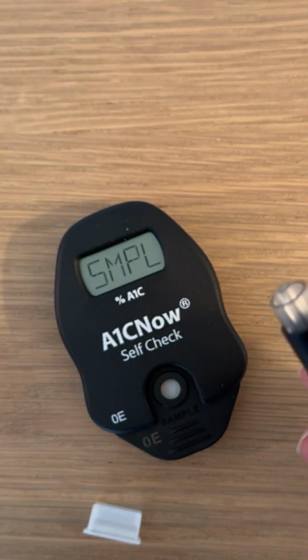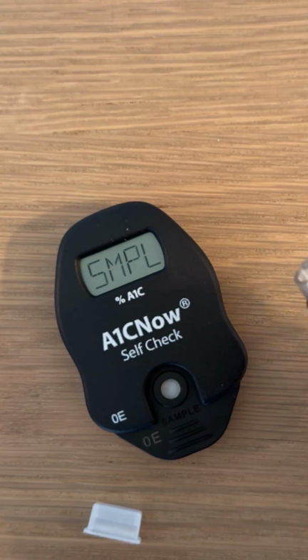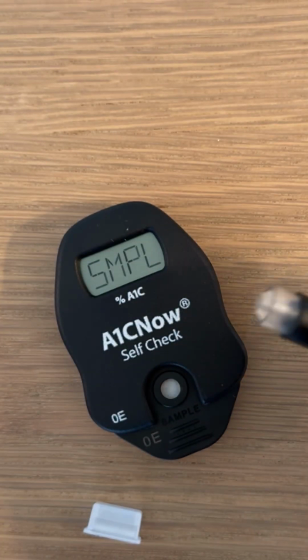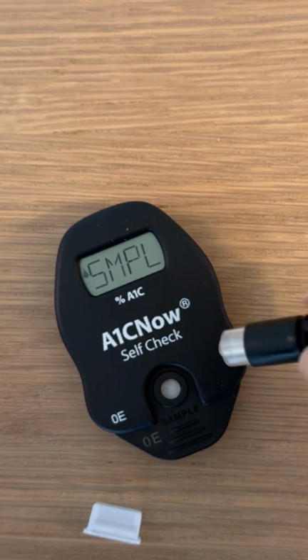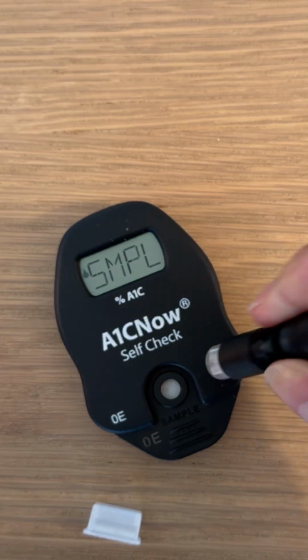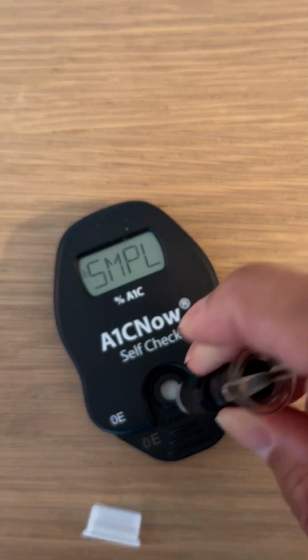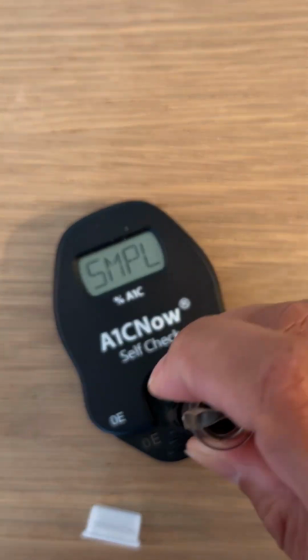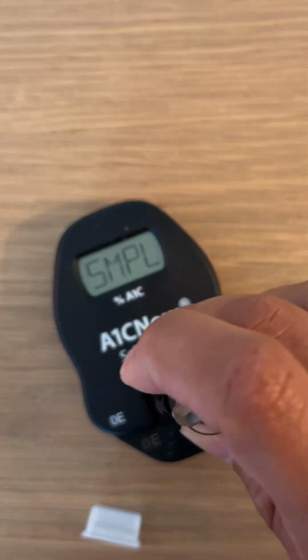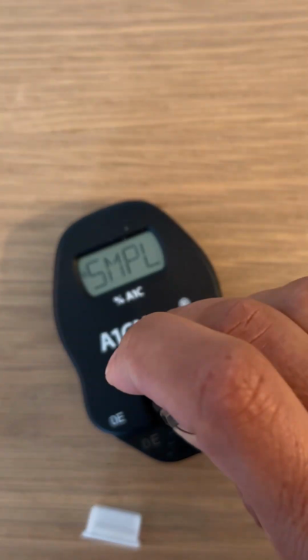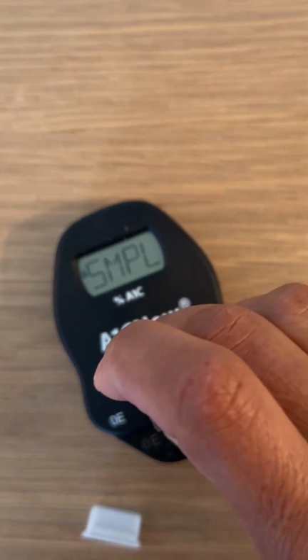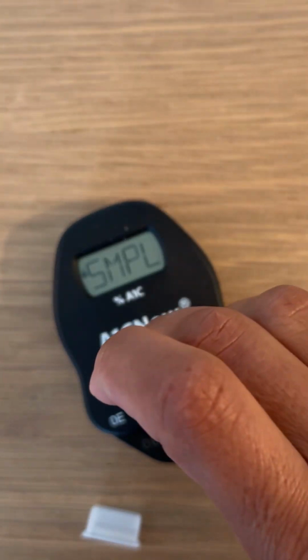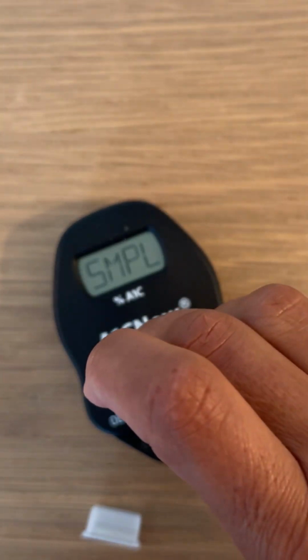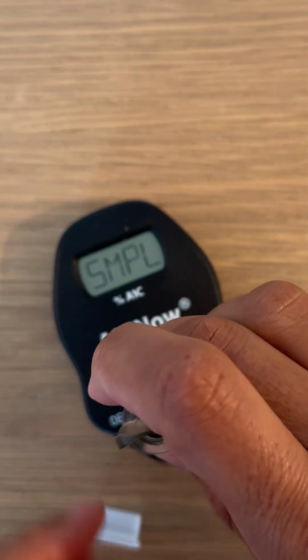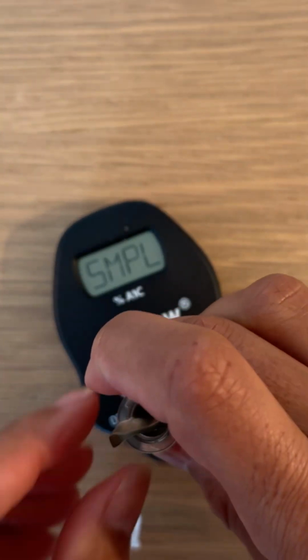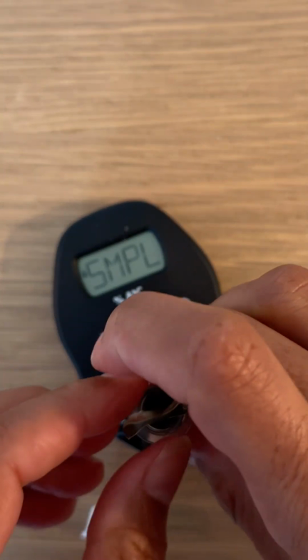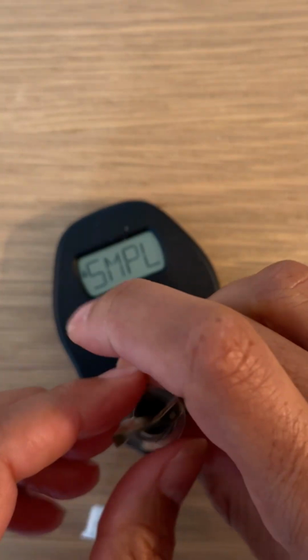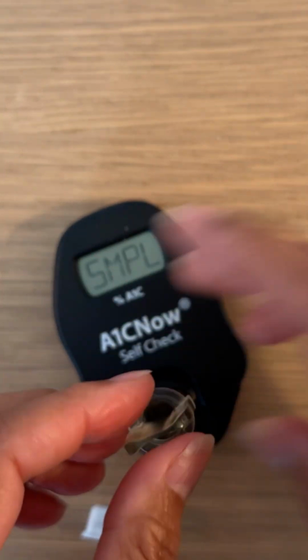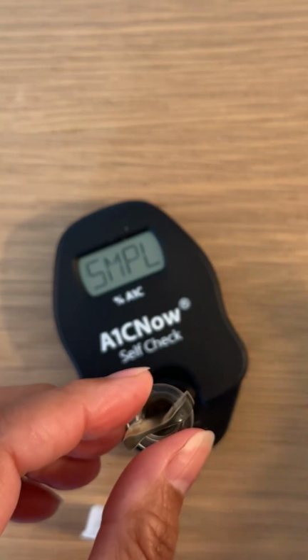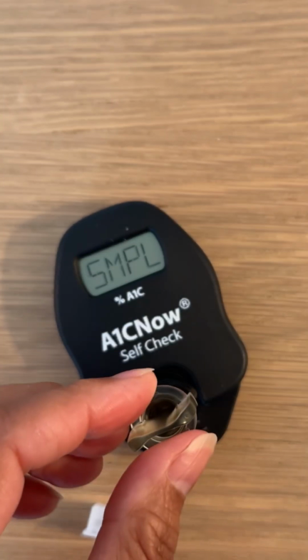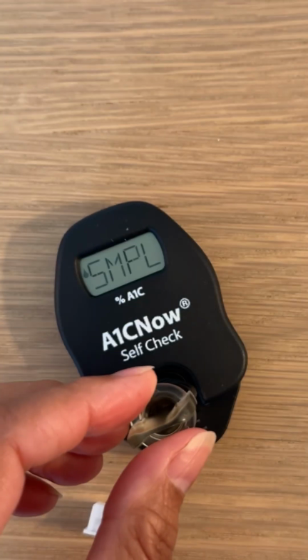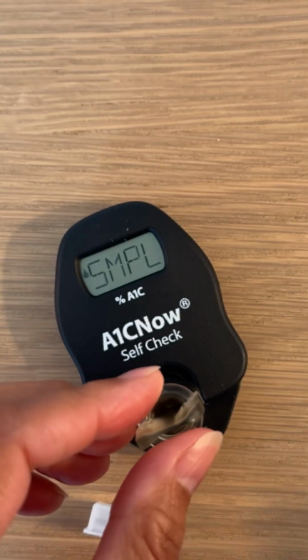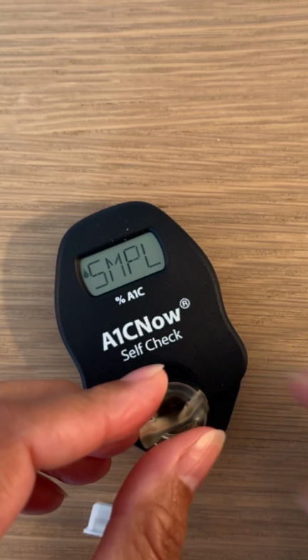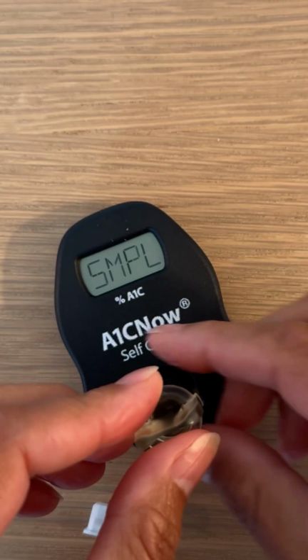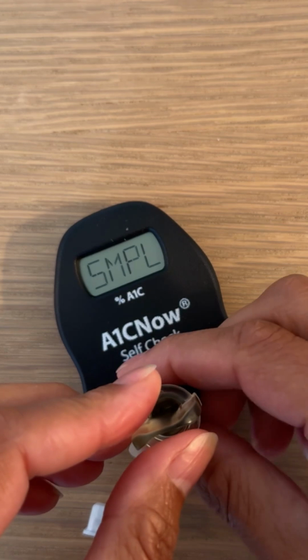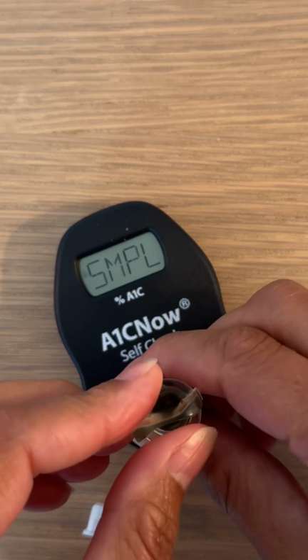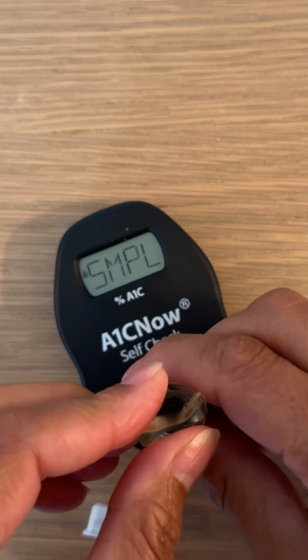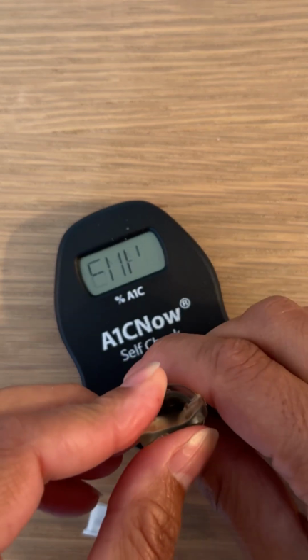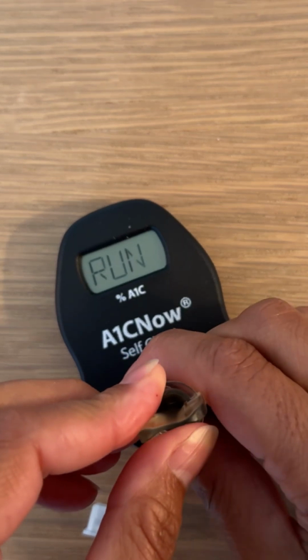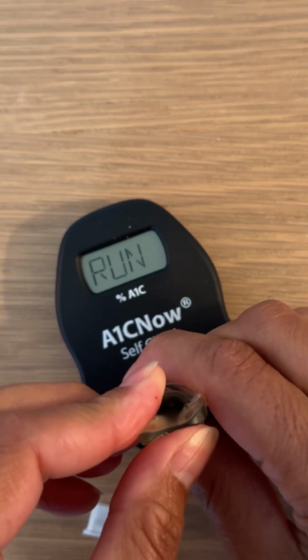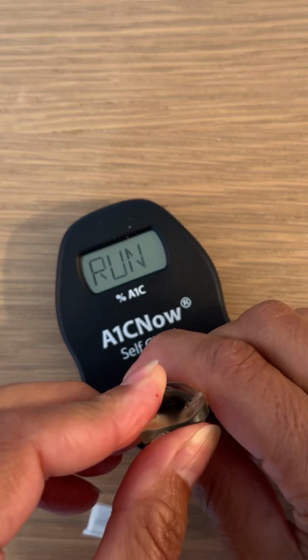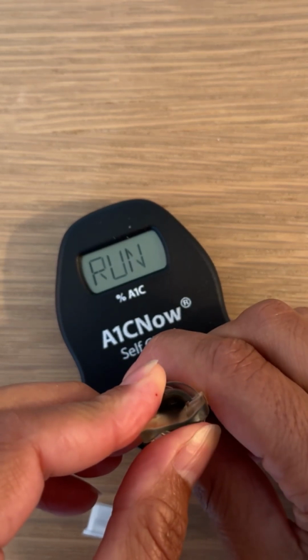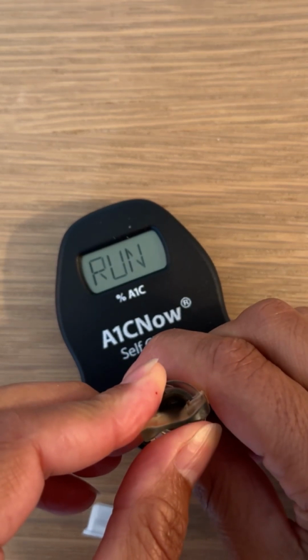There we go. You want to apply the sample to this little meter — simply press down.